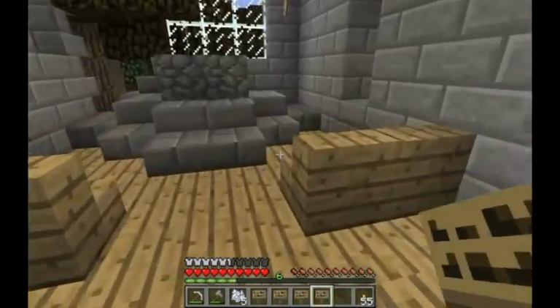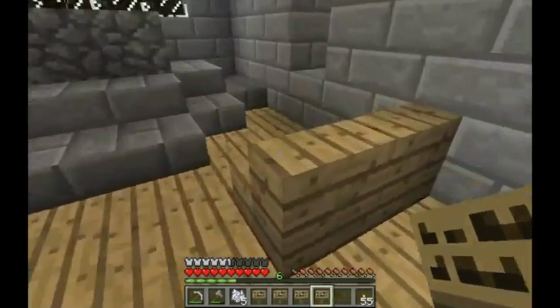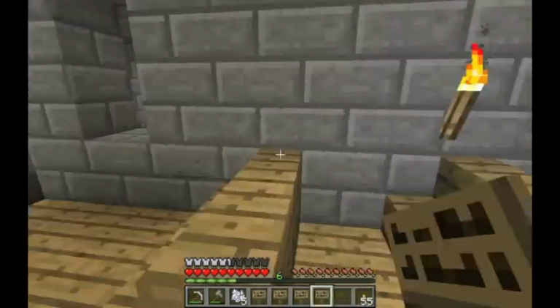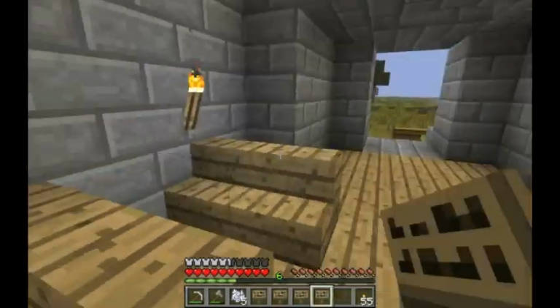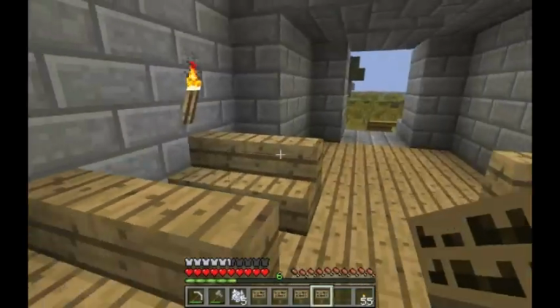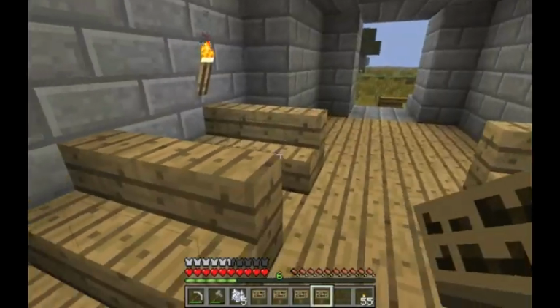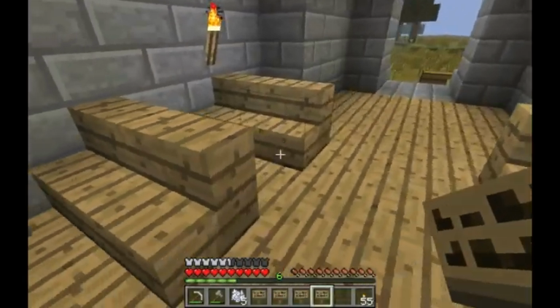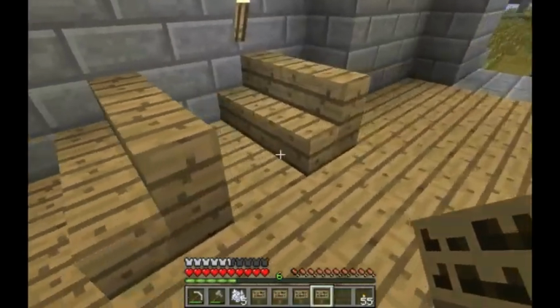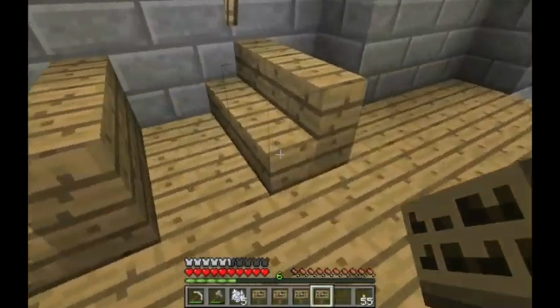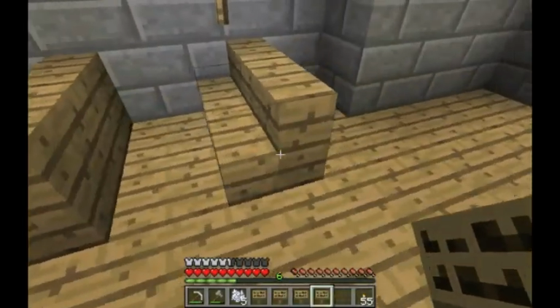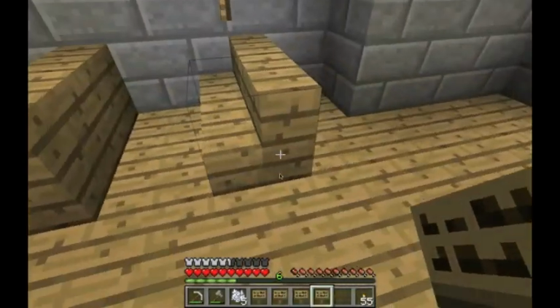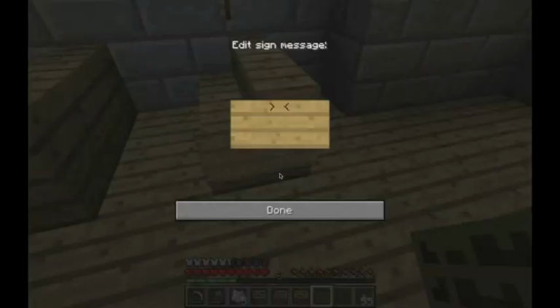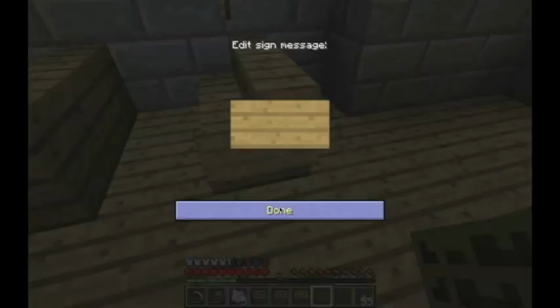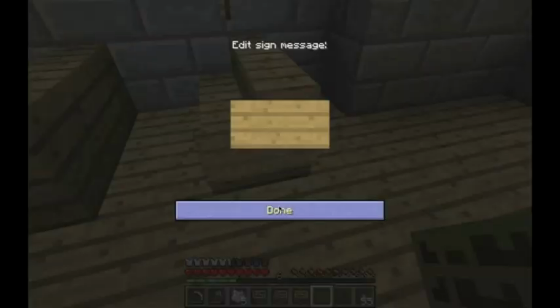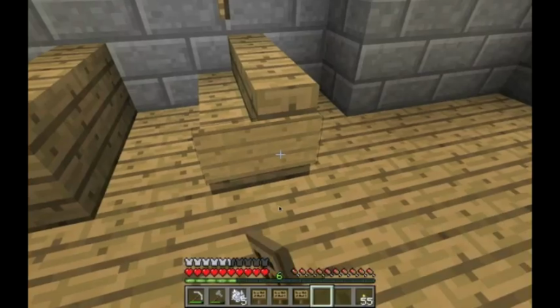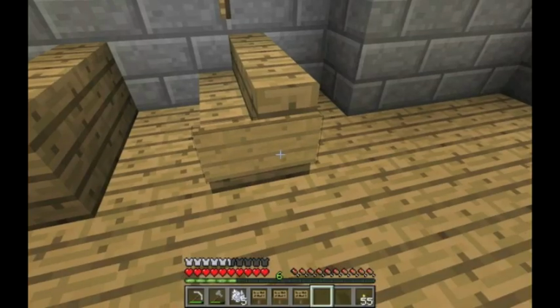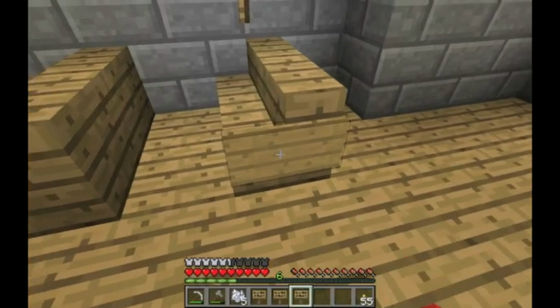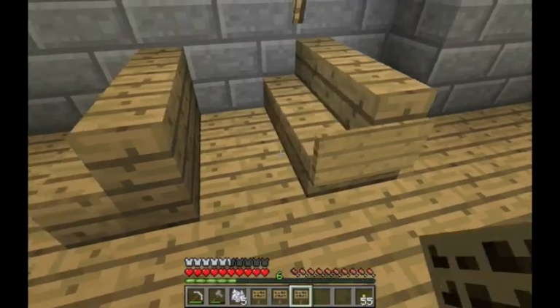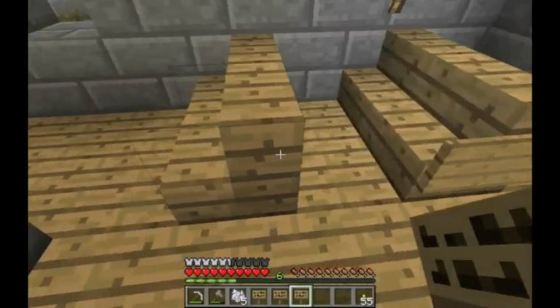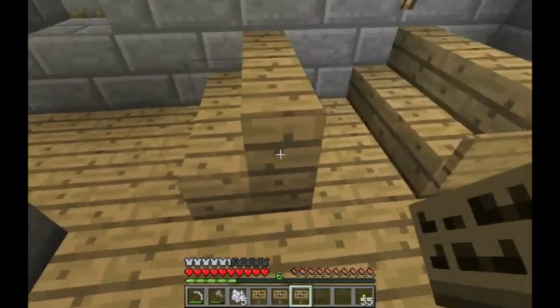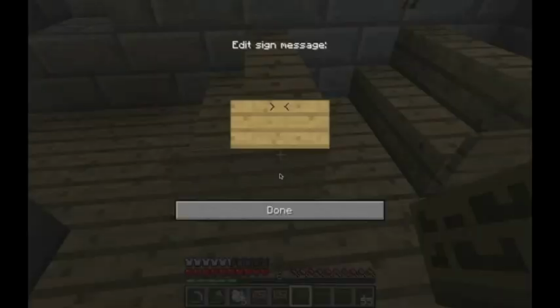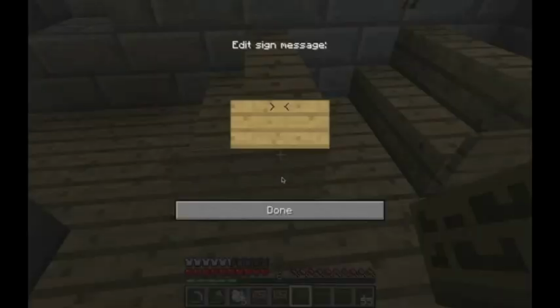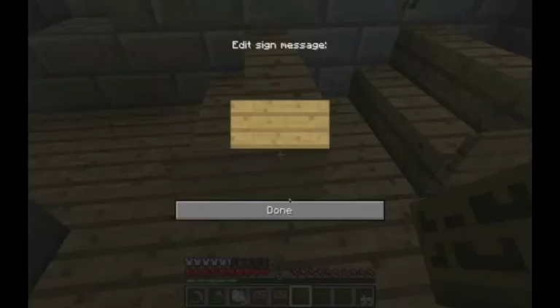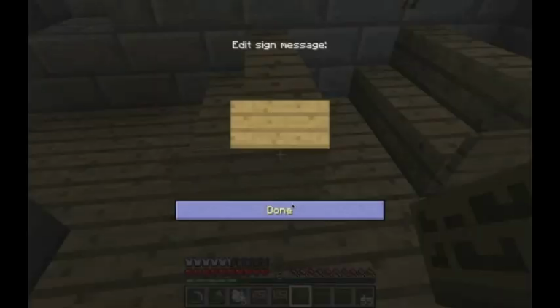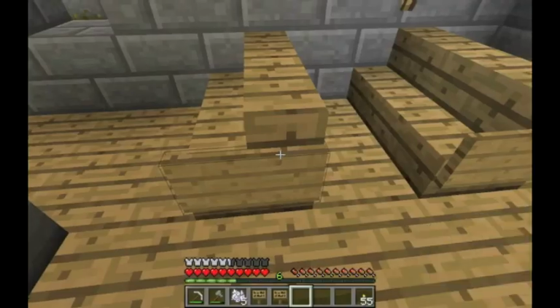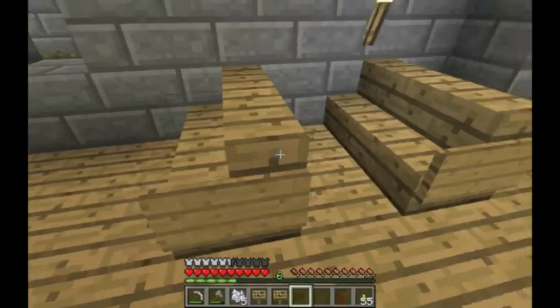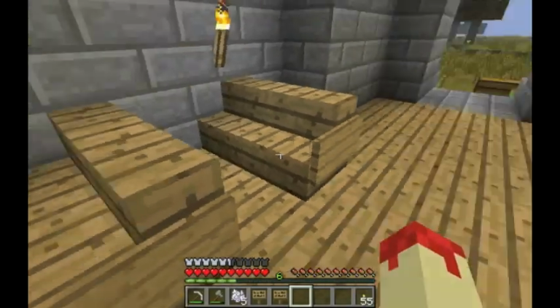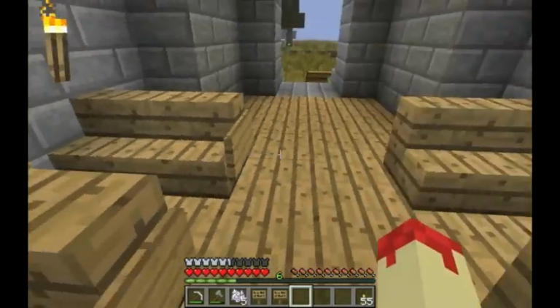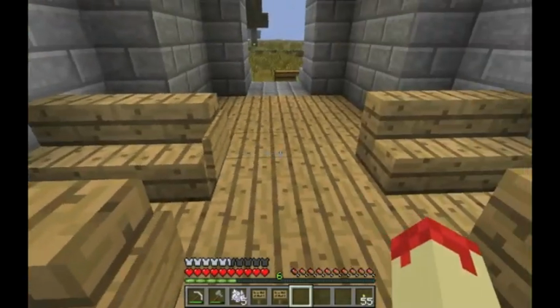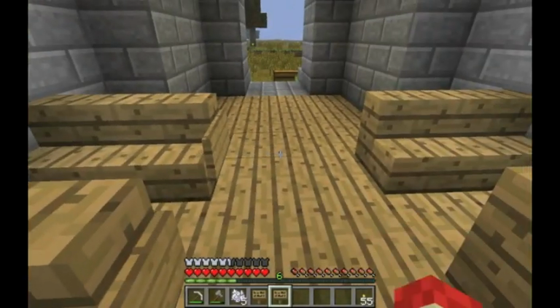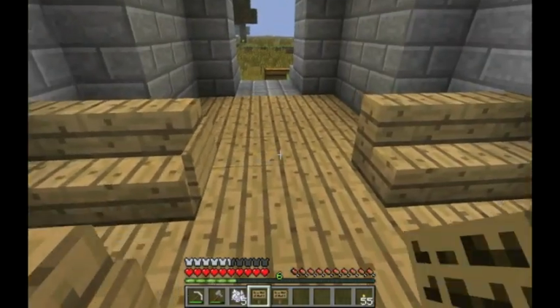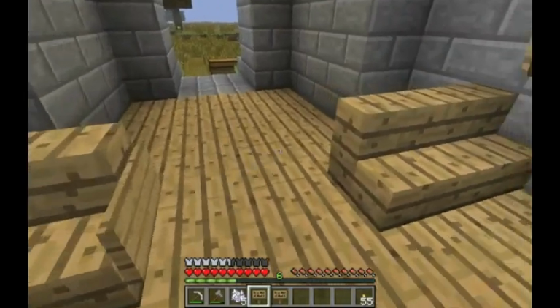I moved the pews forward. I'm just going to stick signs on the ends, as most of you have probably seen done.